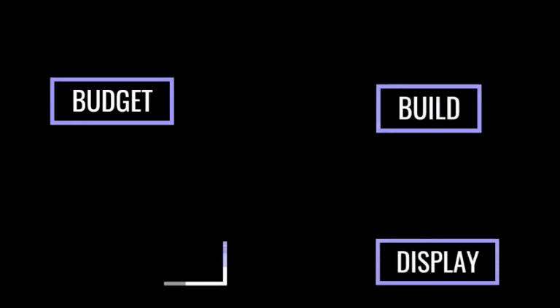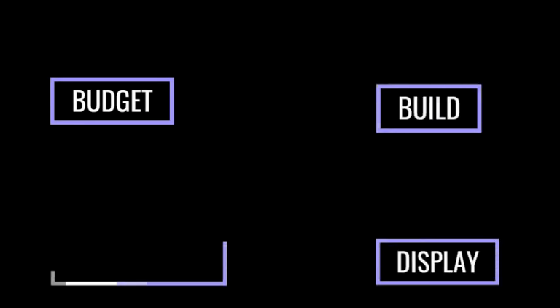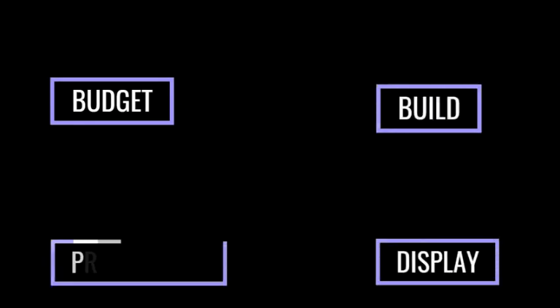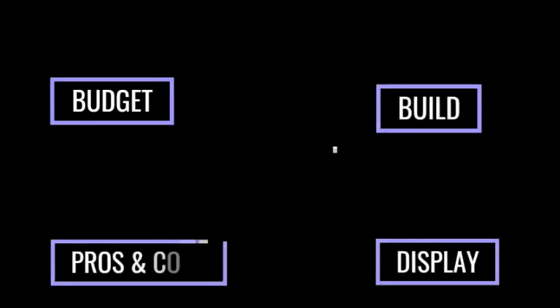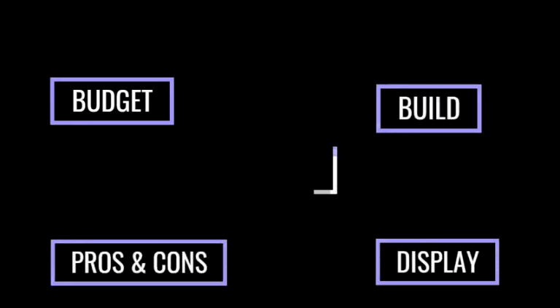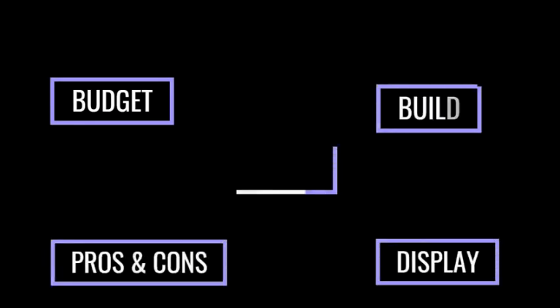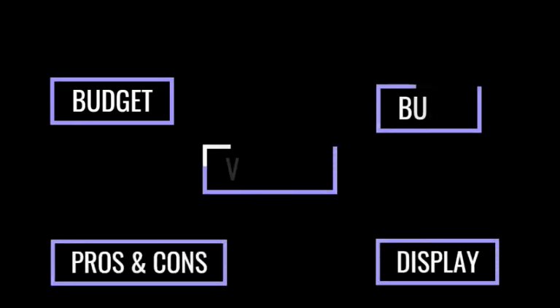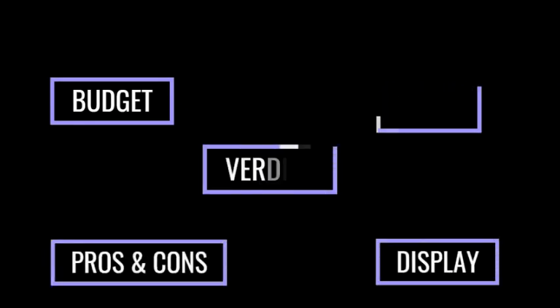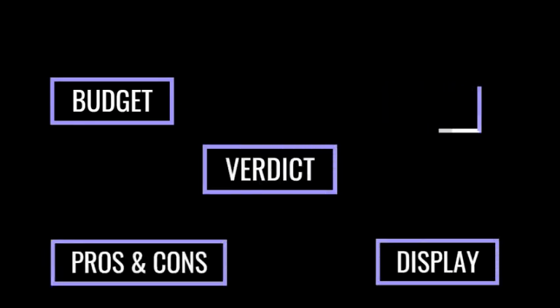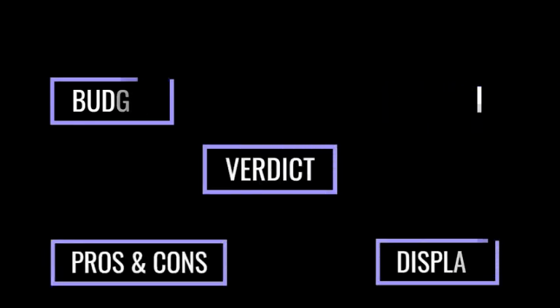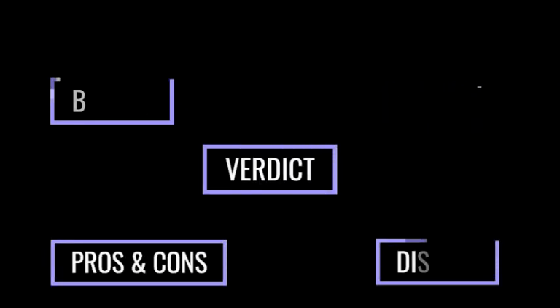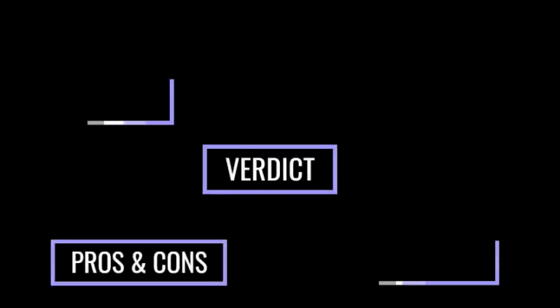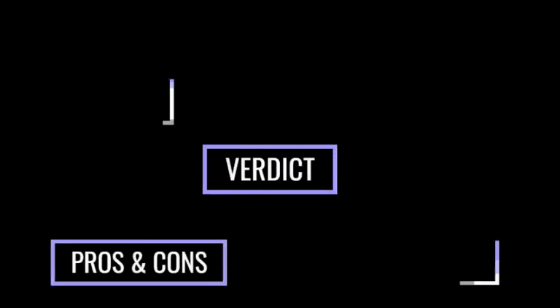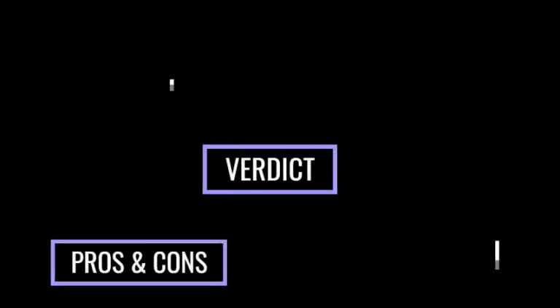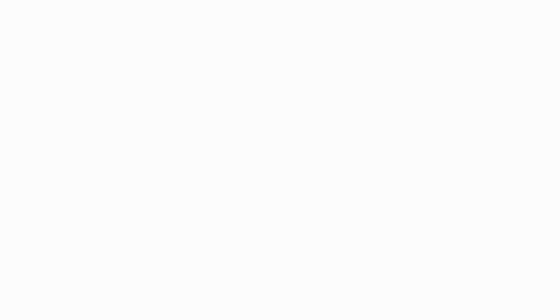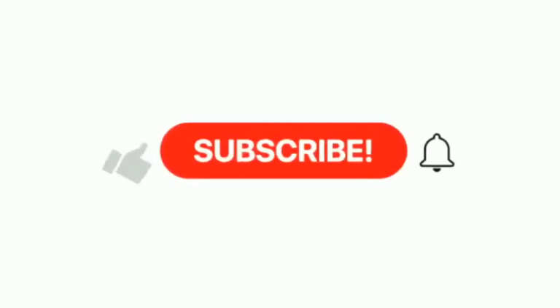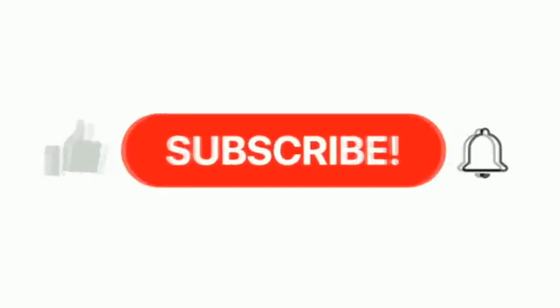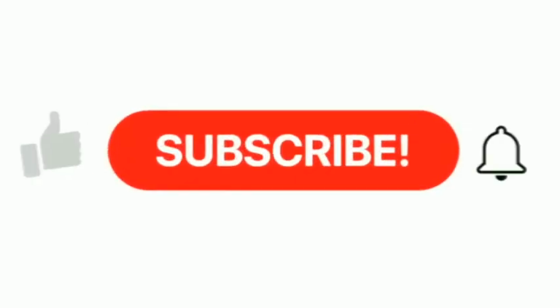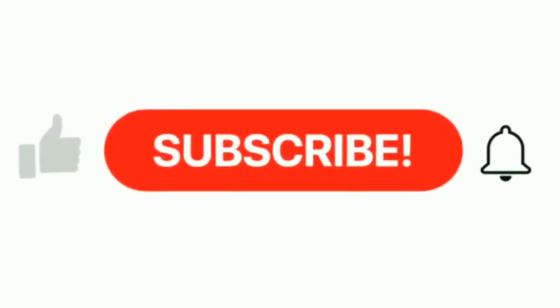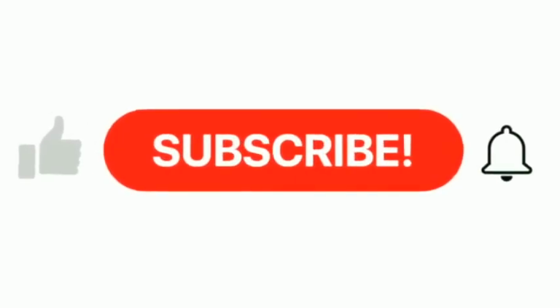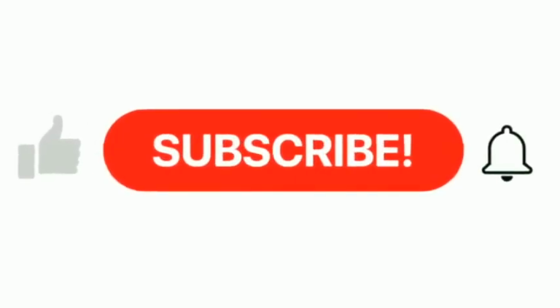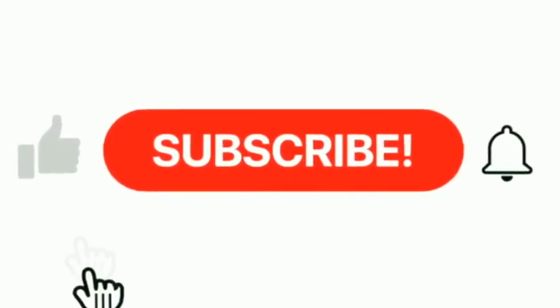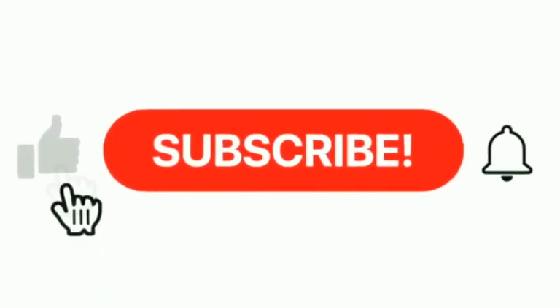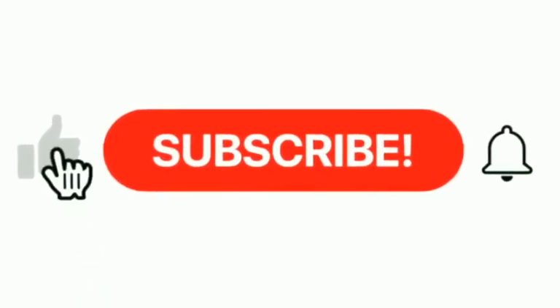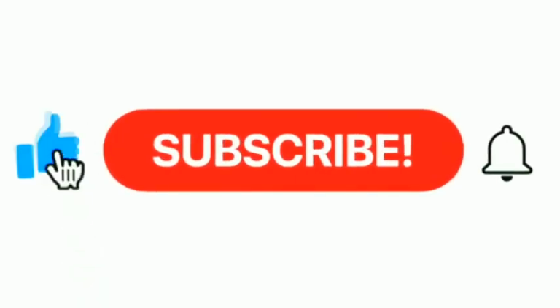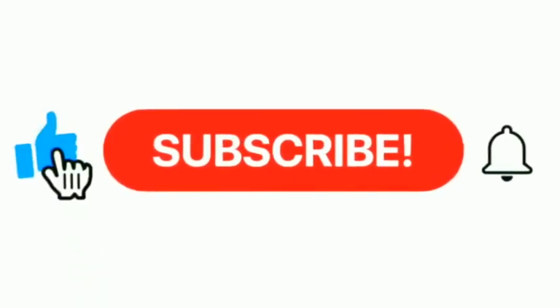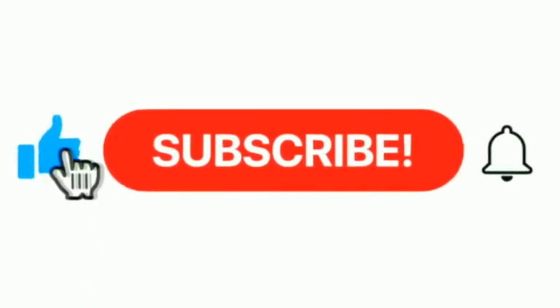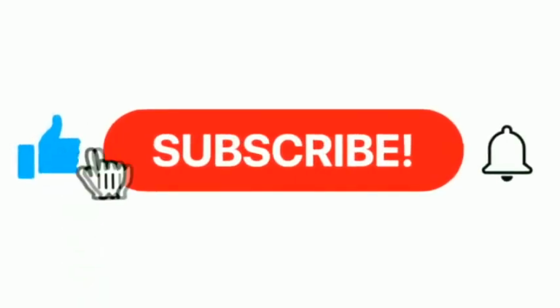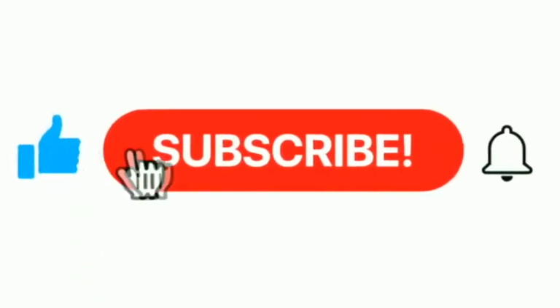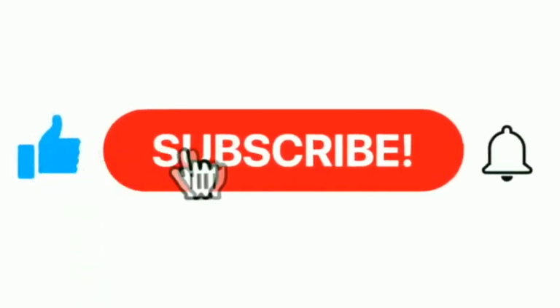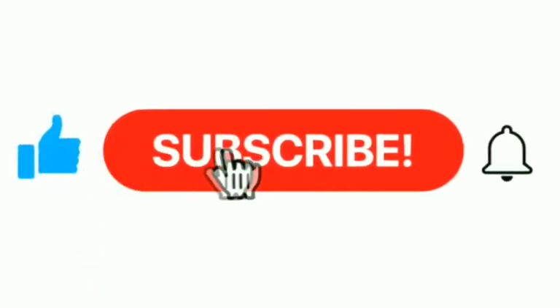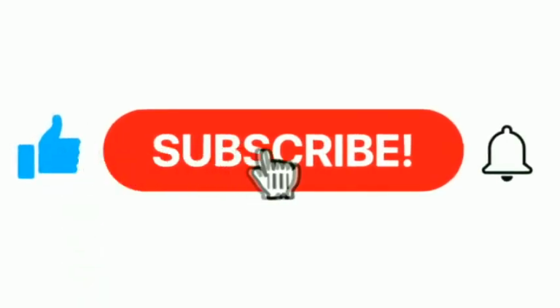Please remember to share, like, subscribe and click on the bell icon to be notified when we upload new videos.